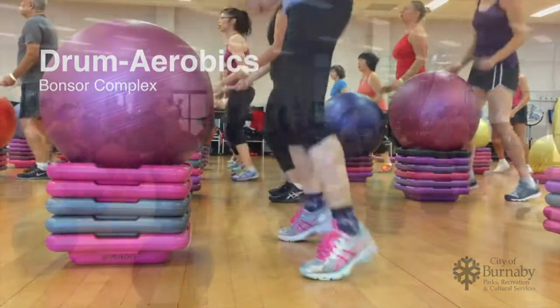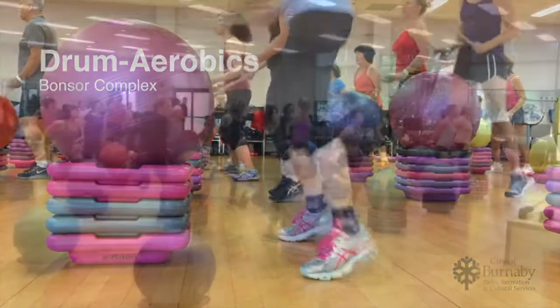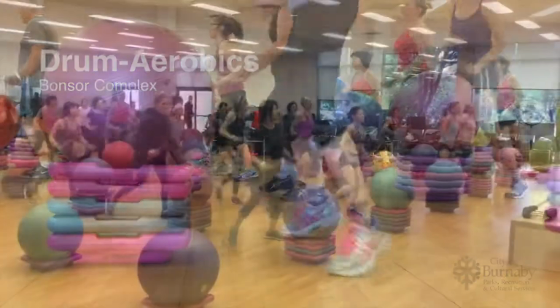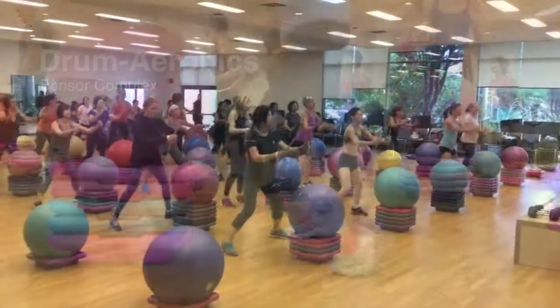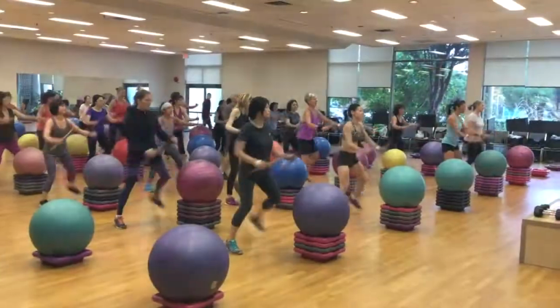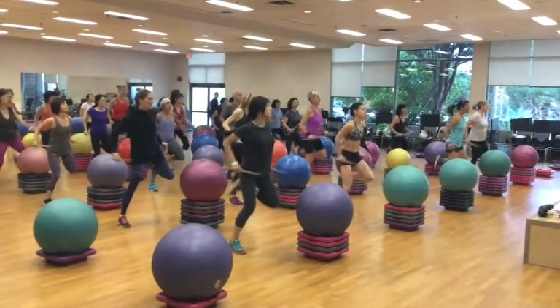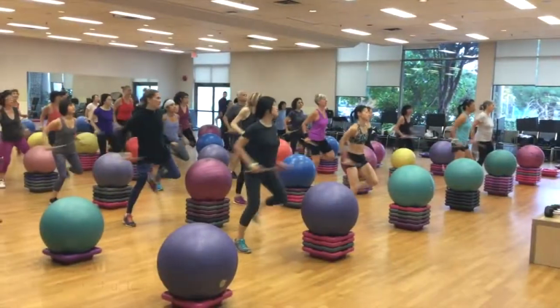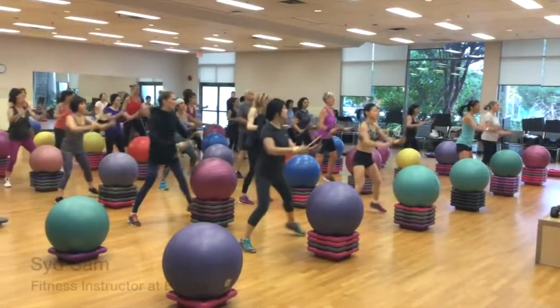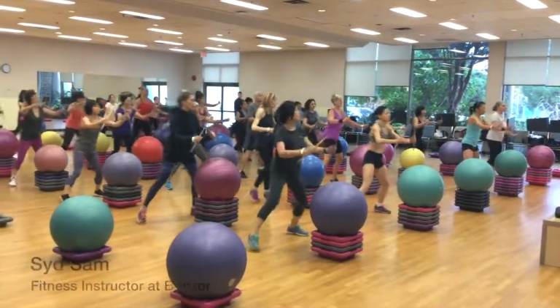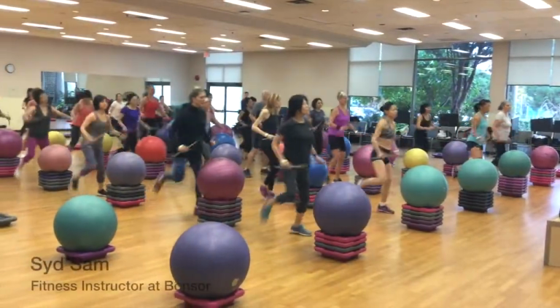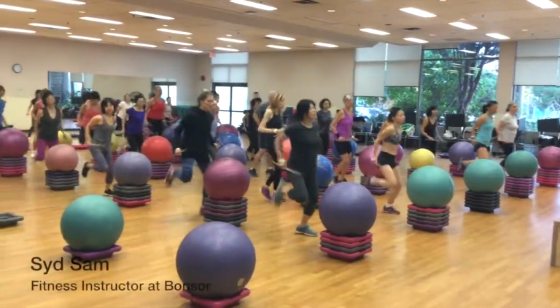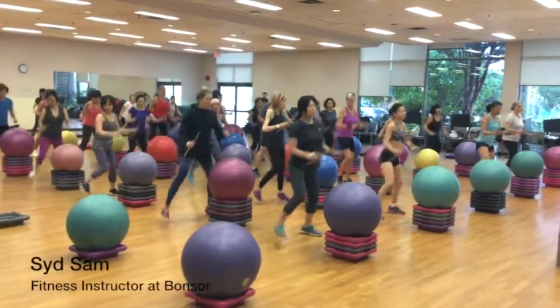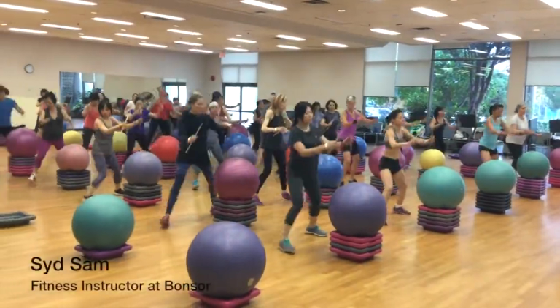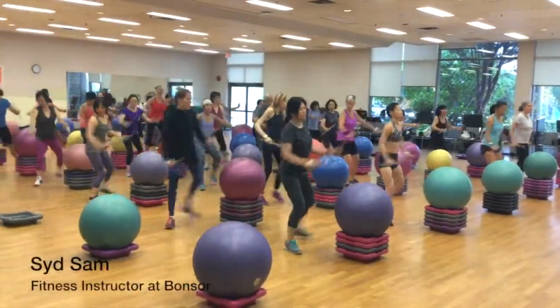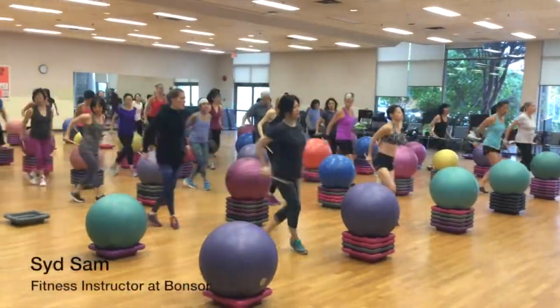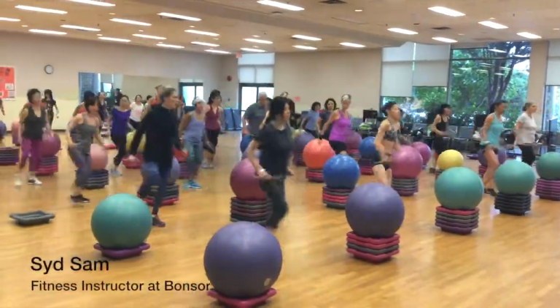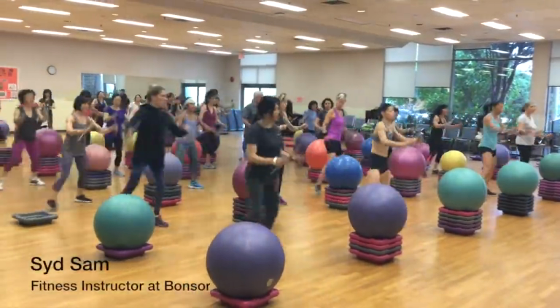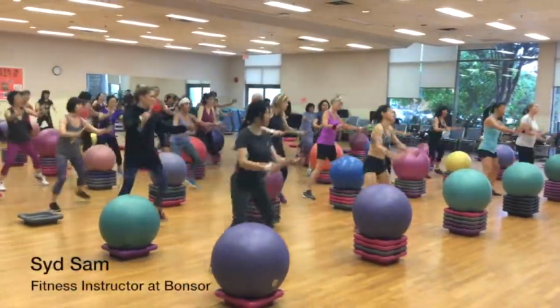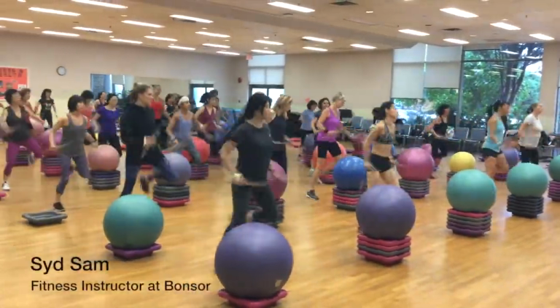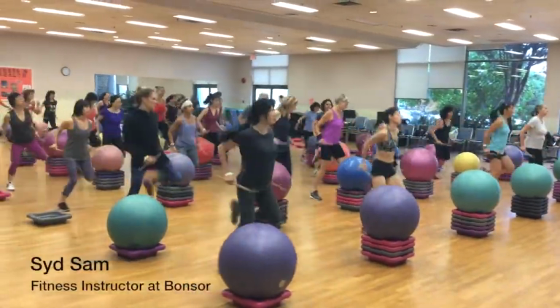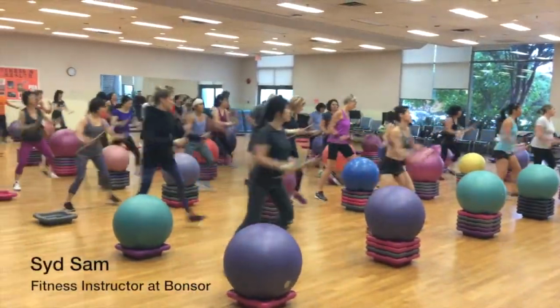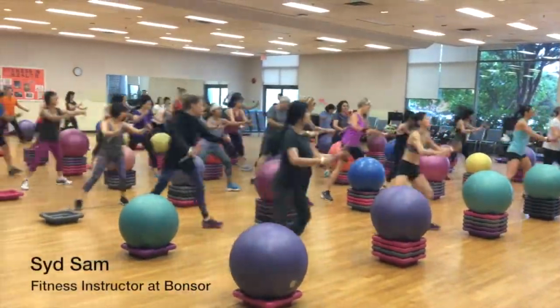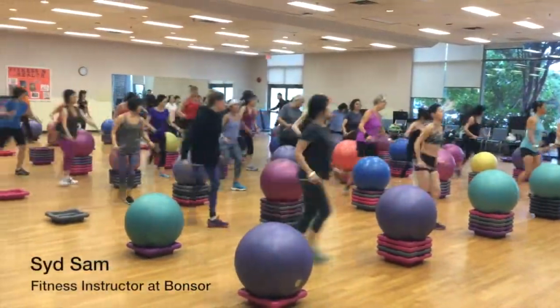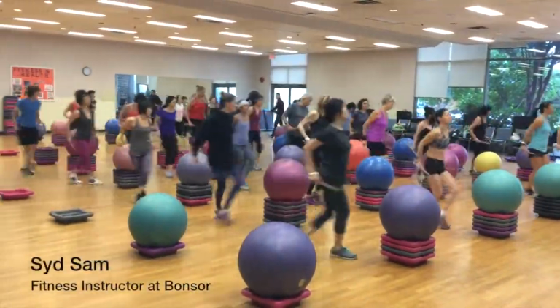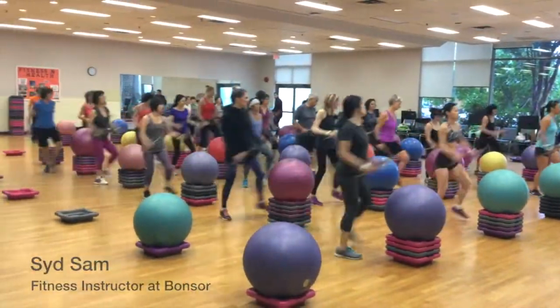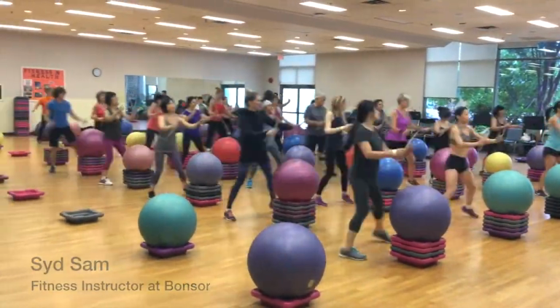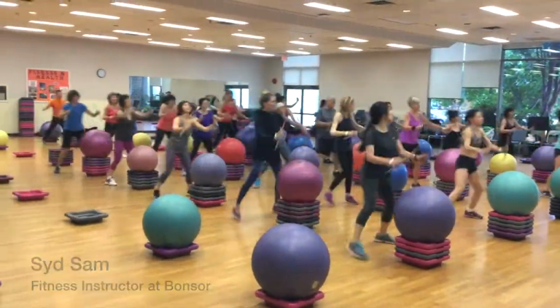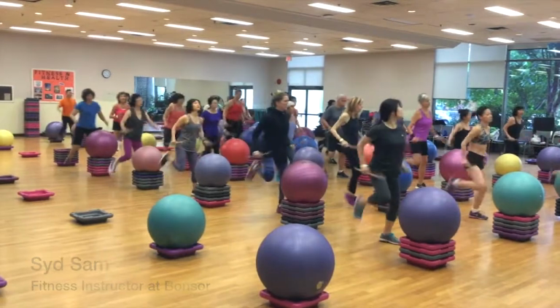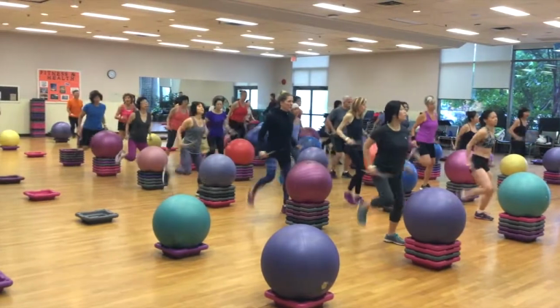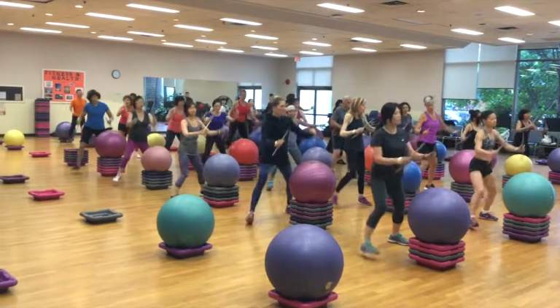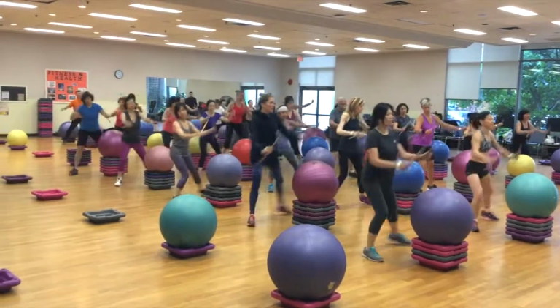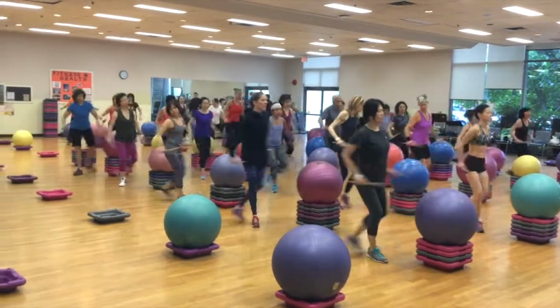Good morning everyone. Welcome to our Drum Aerobics. This is an all-inclusive, all-ages, all-level of fitness class.